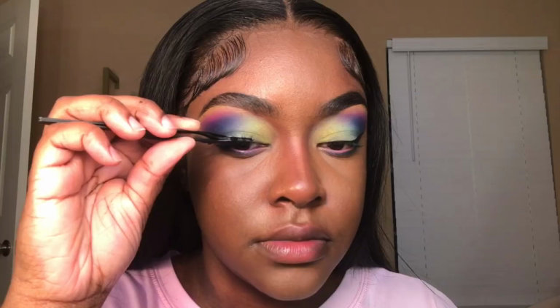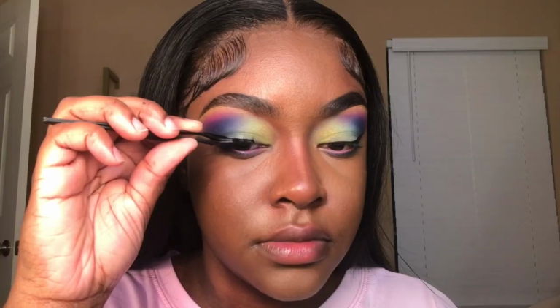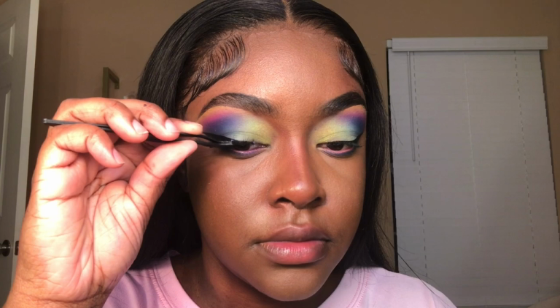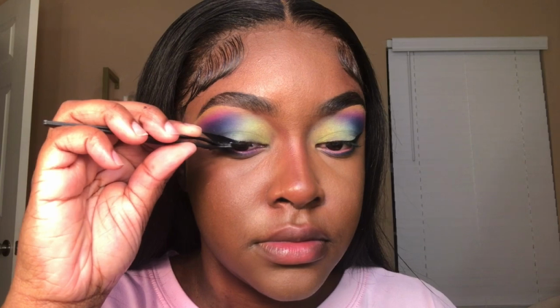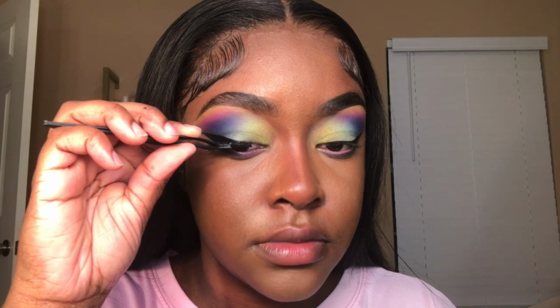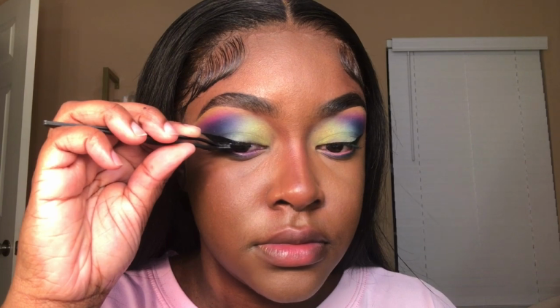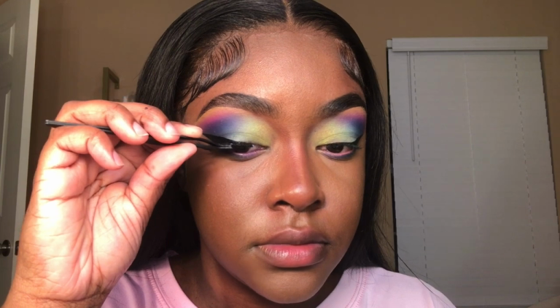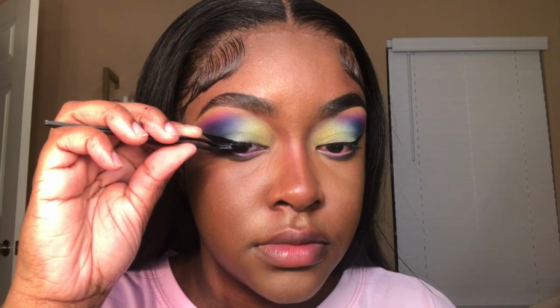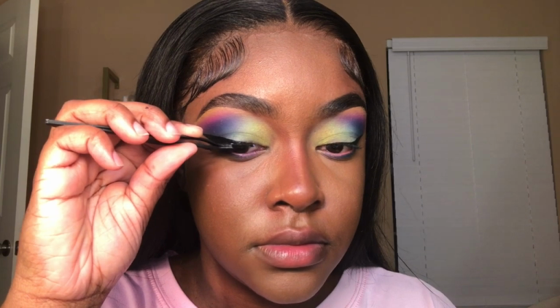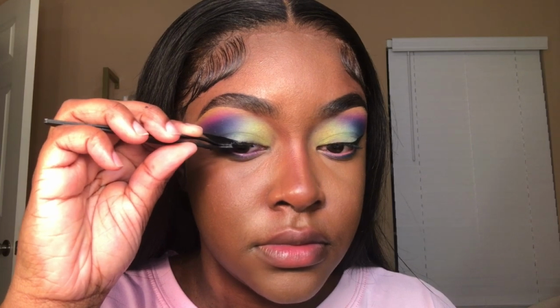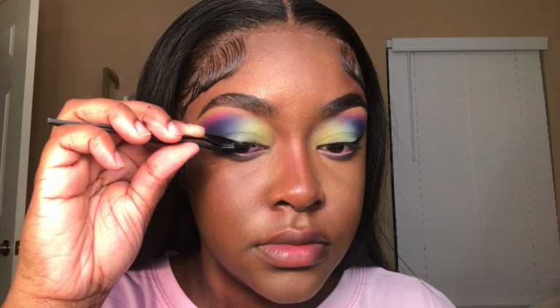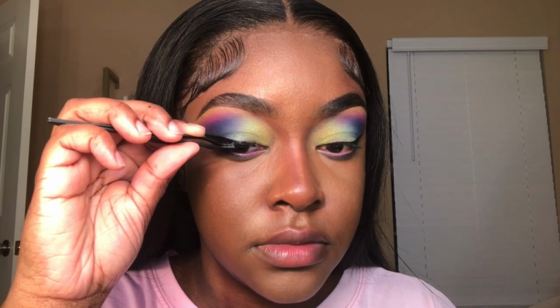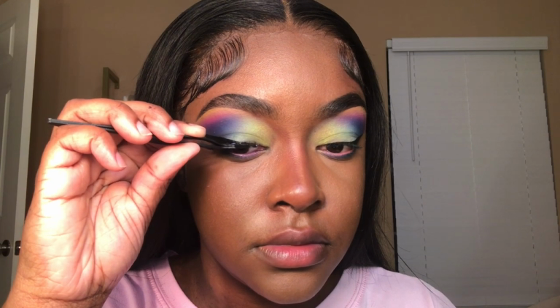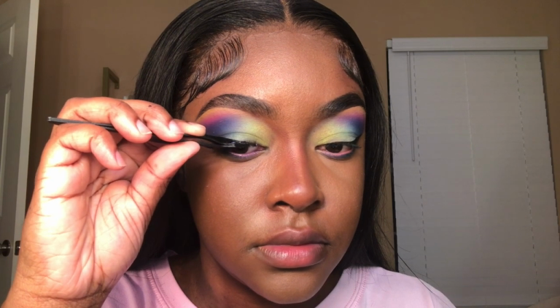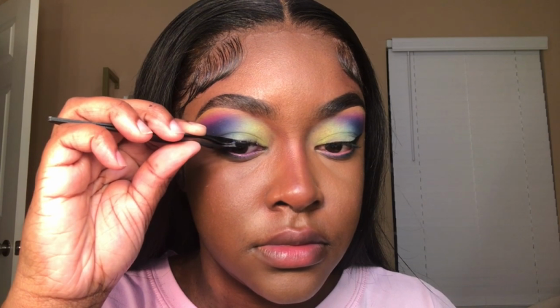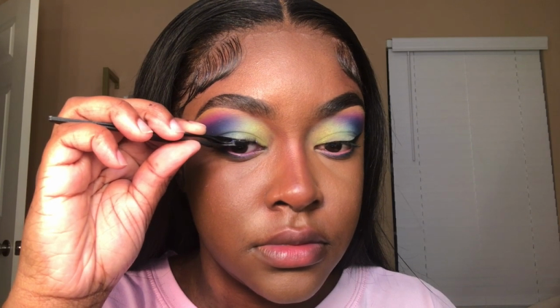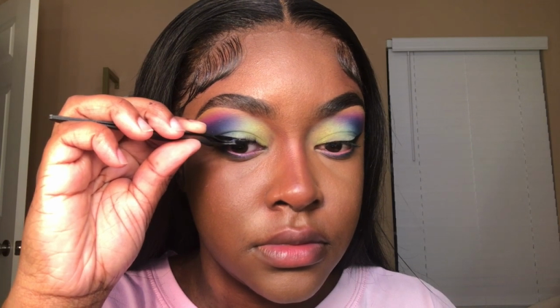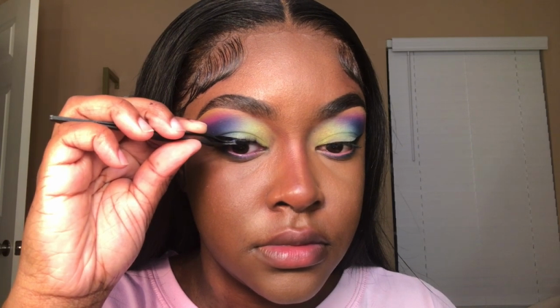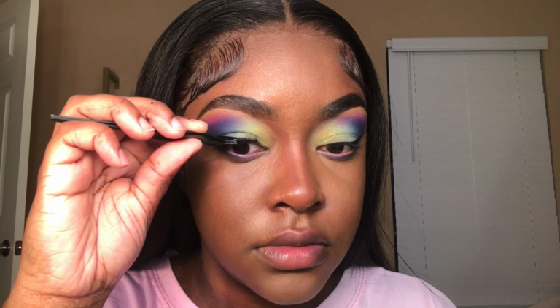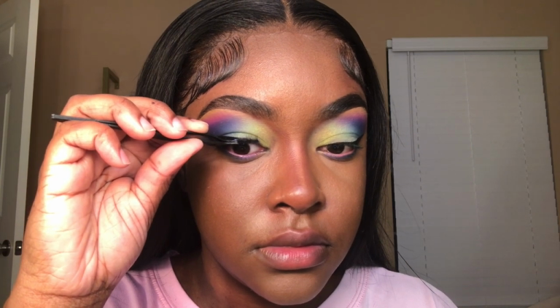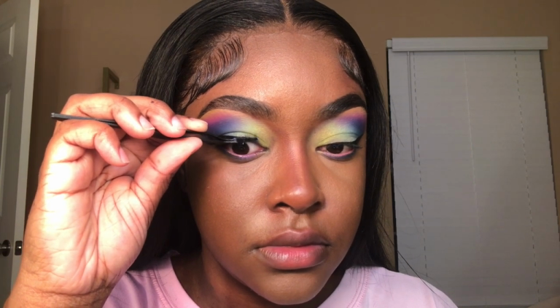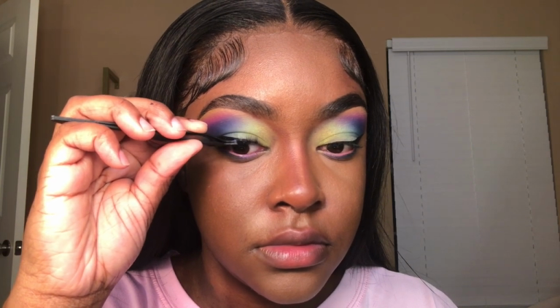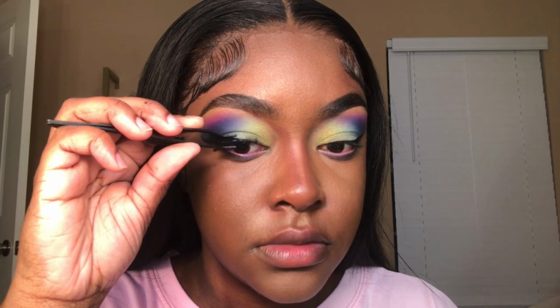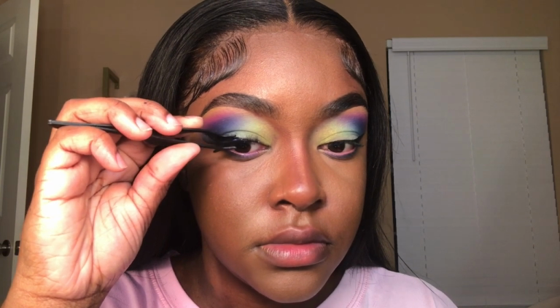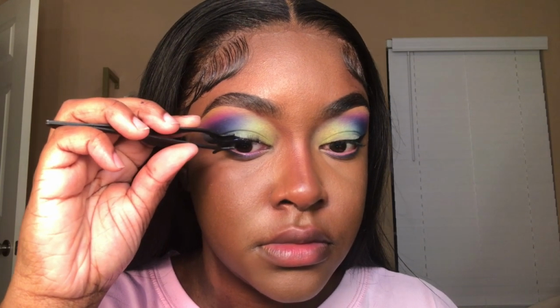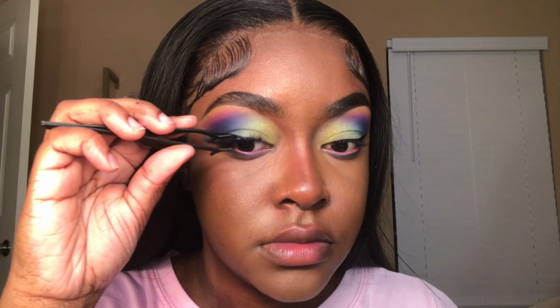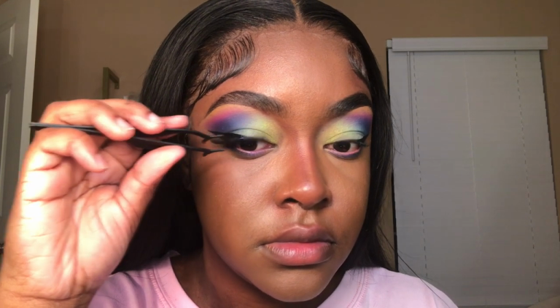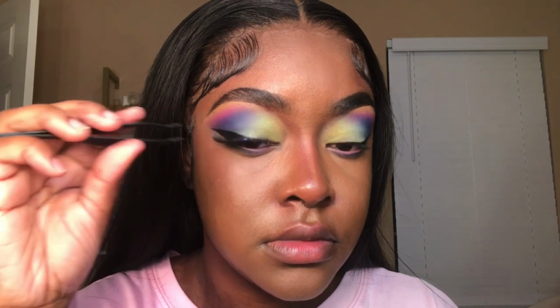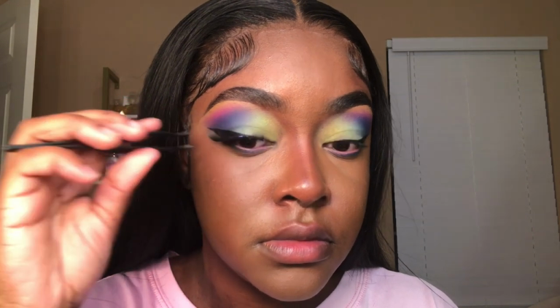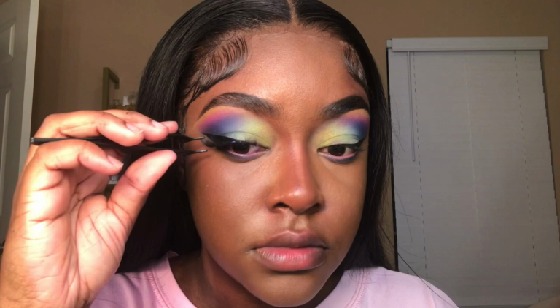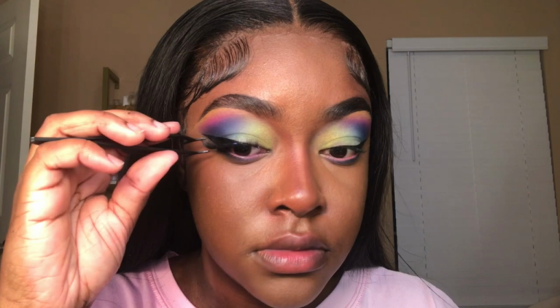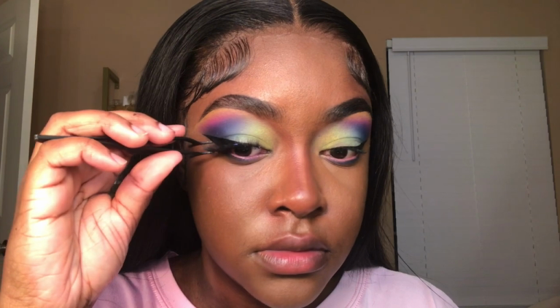For my lashes, I went in with the natural pair that I showed y'all, which was the first set.